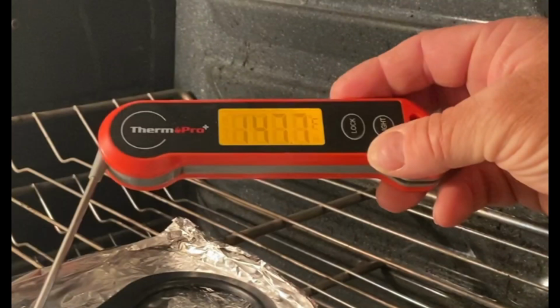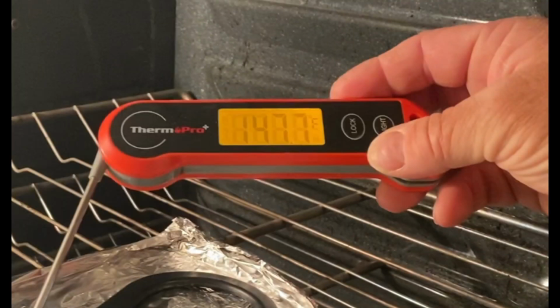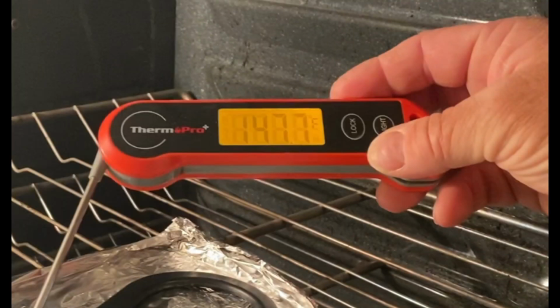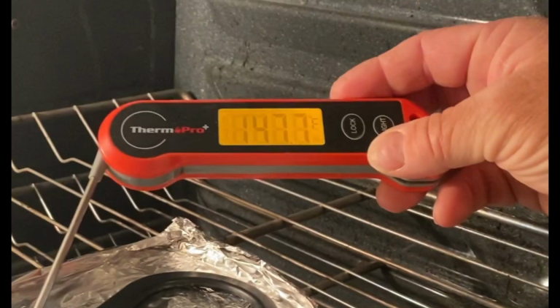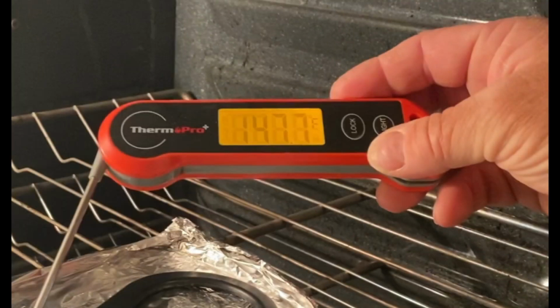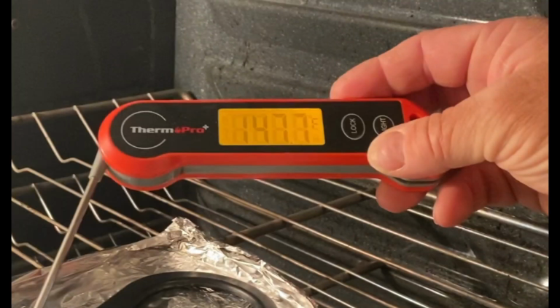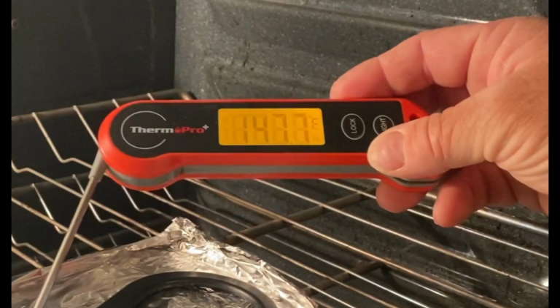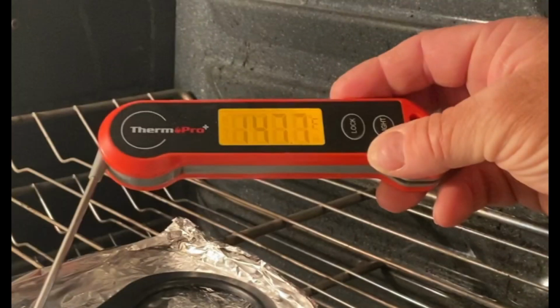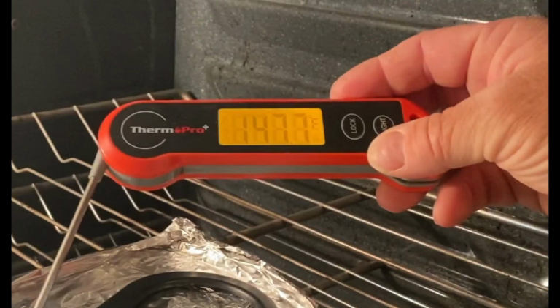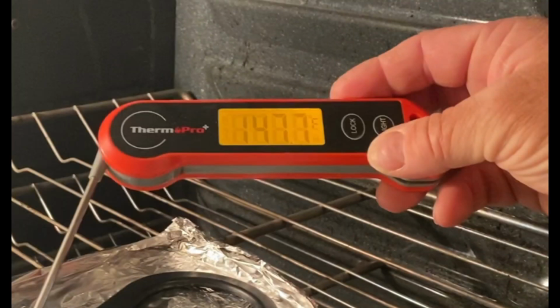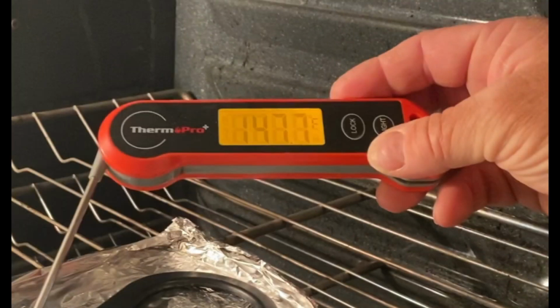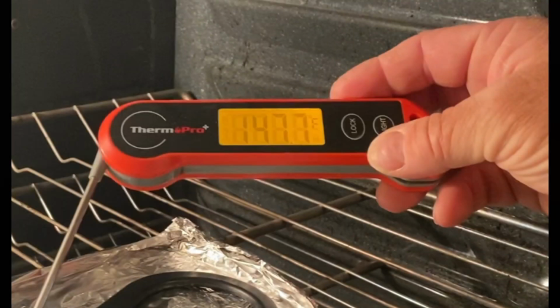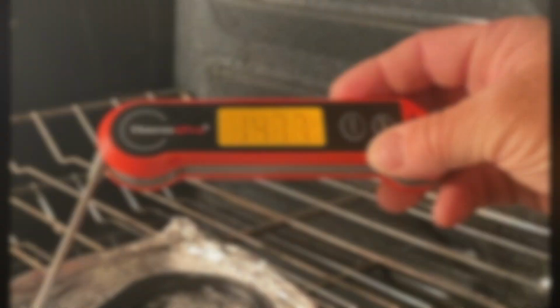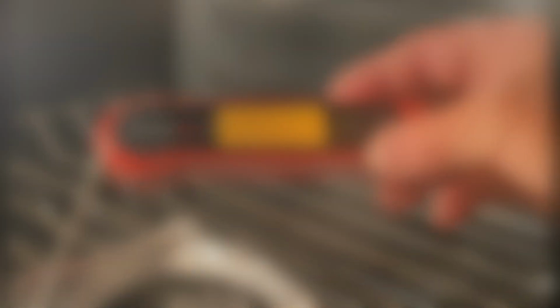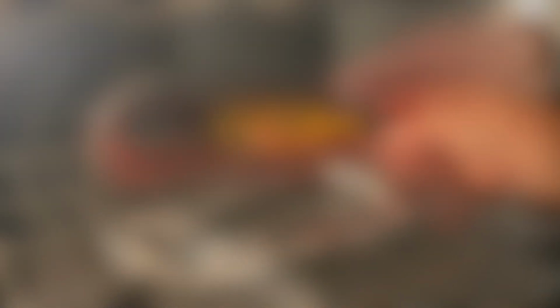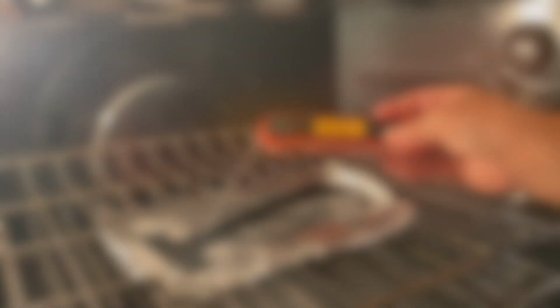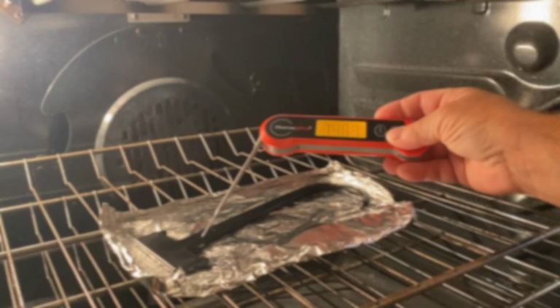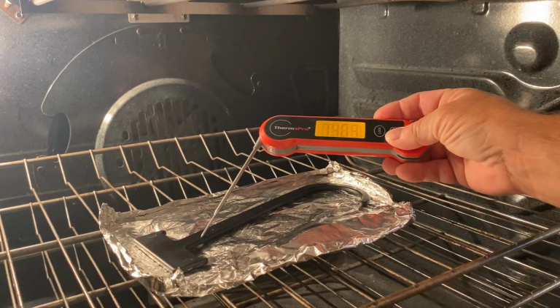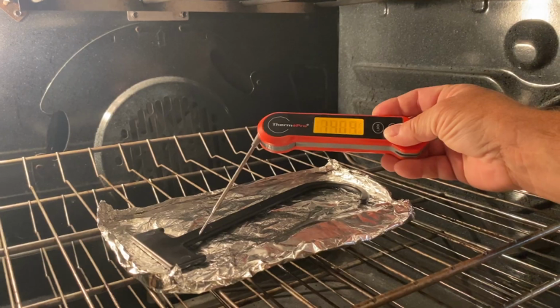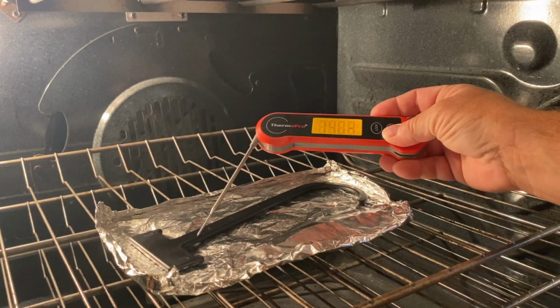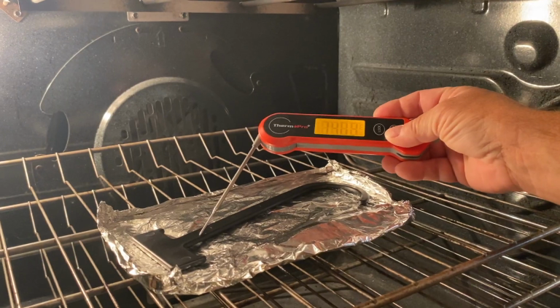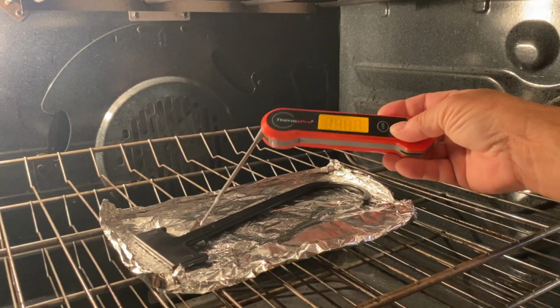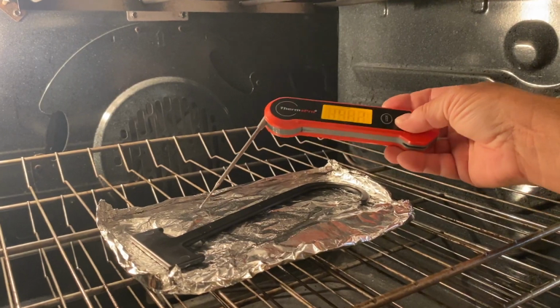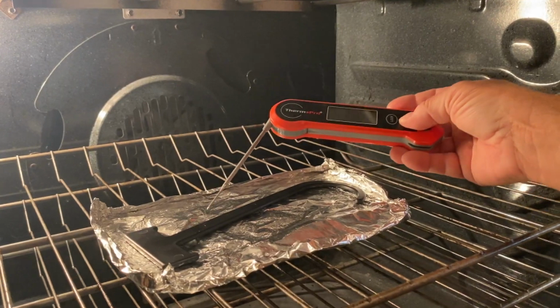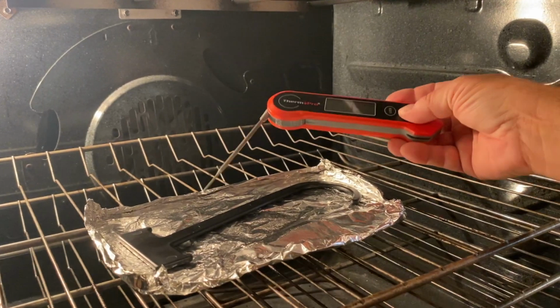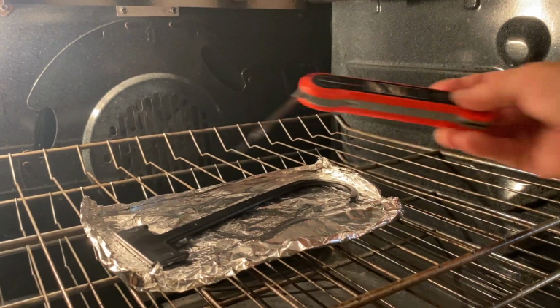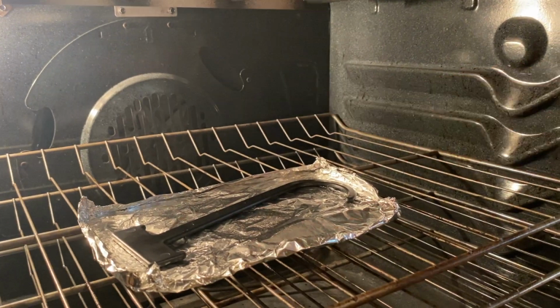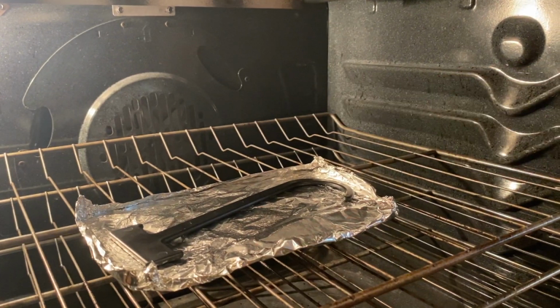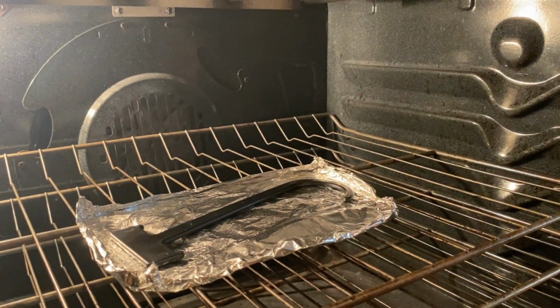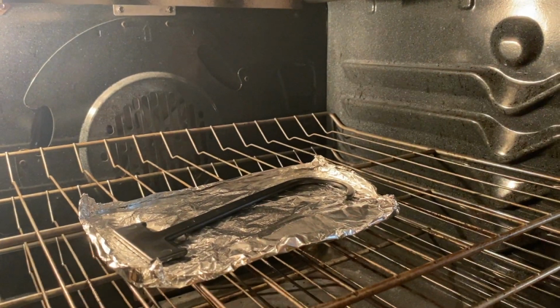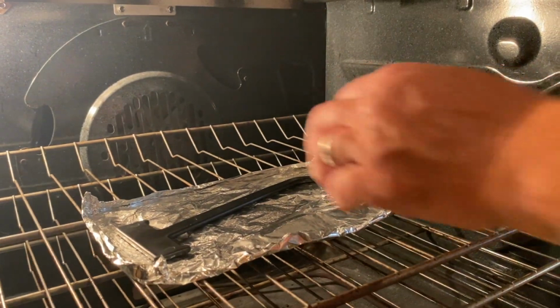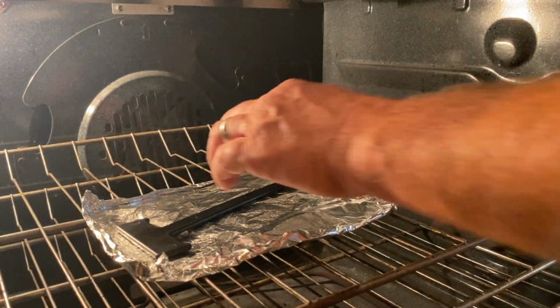So as you can see, the surface temperature of the seatbelt catcher reached almost 150 degrees.